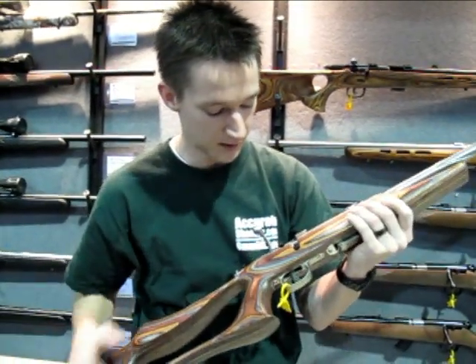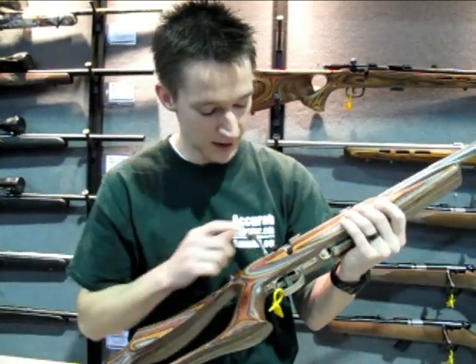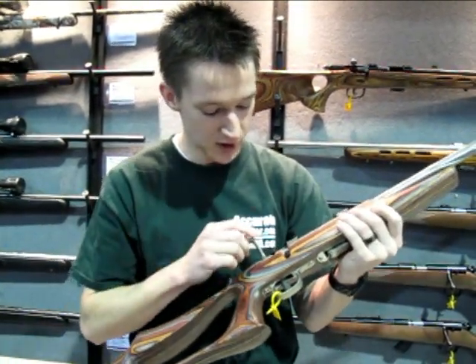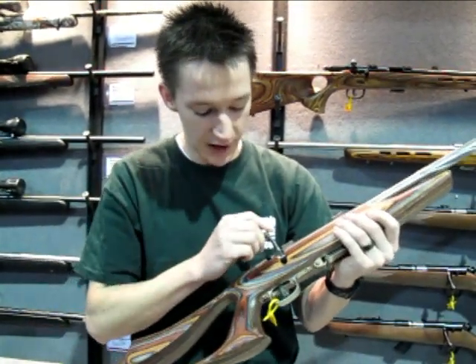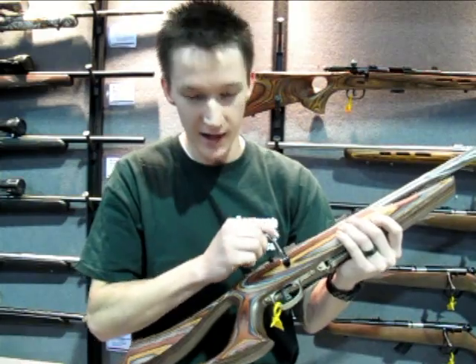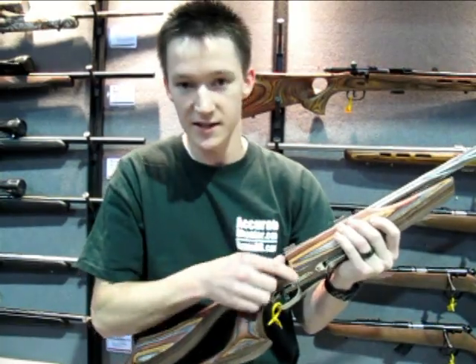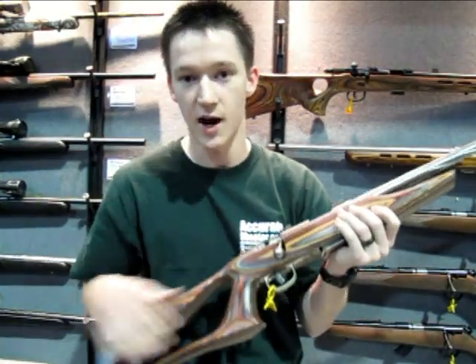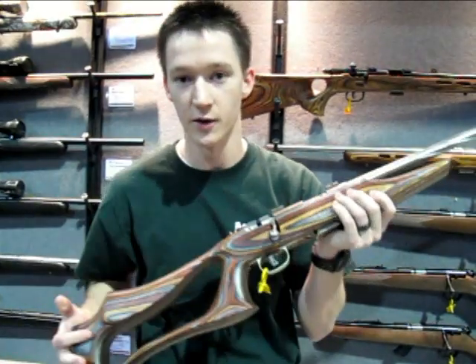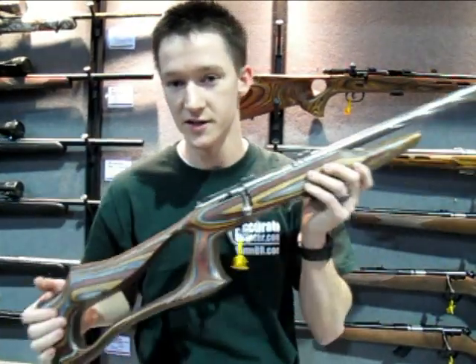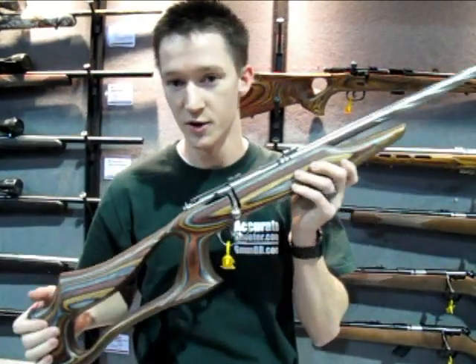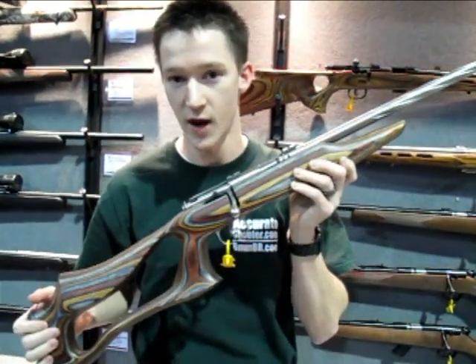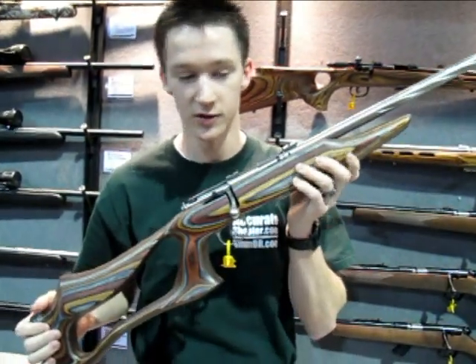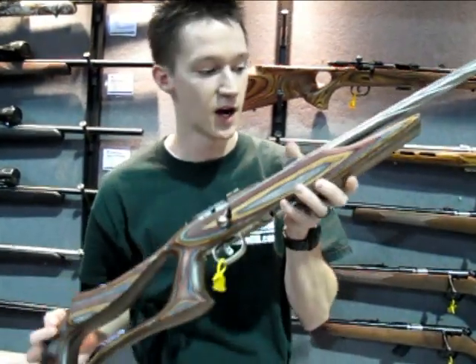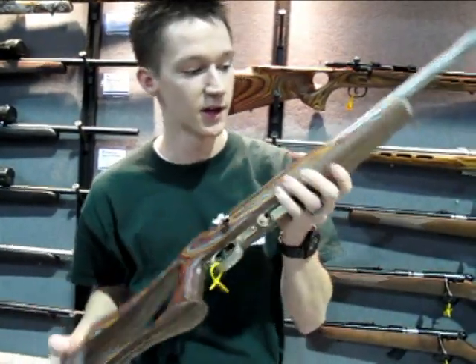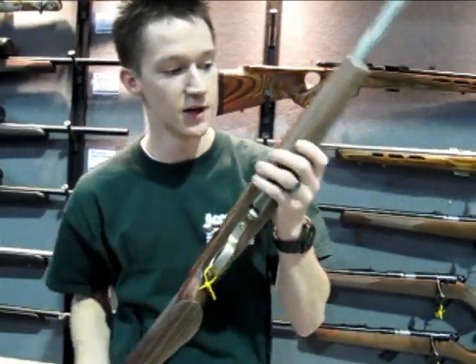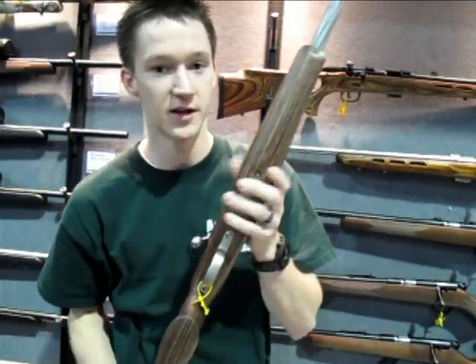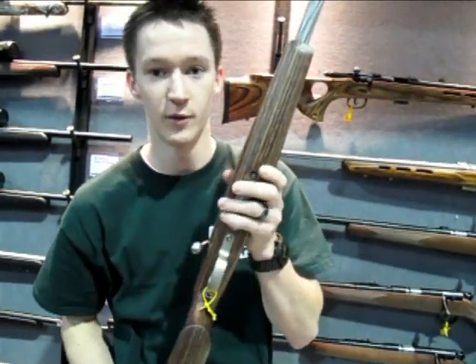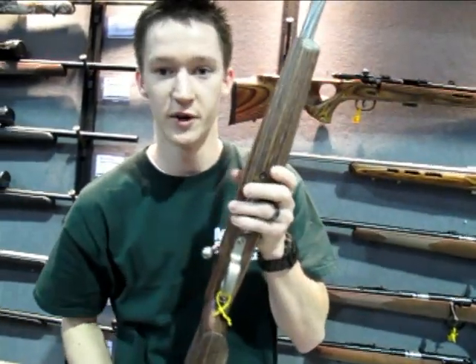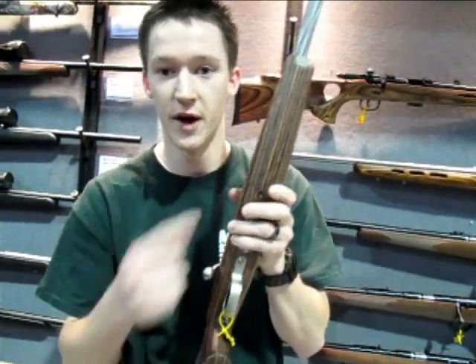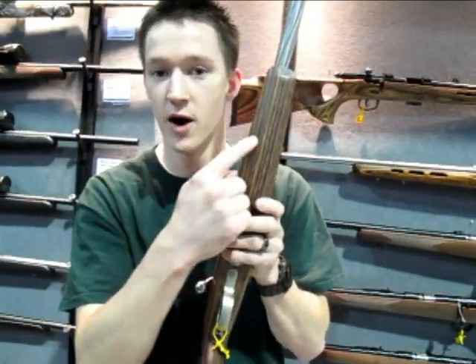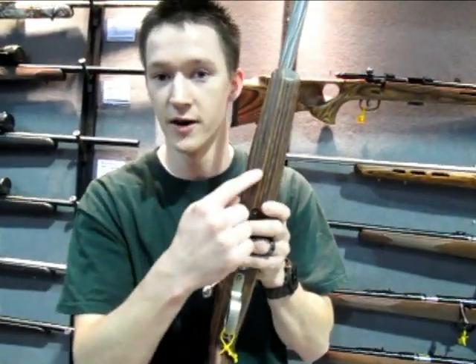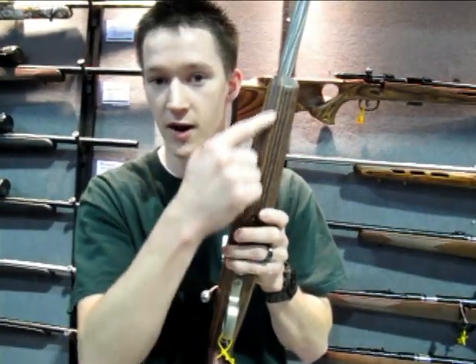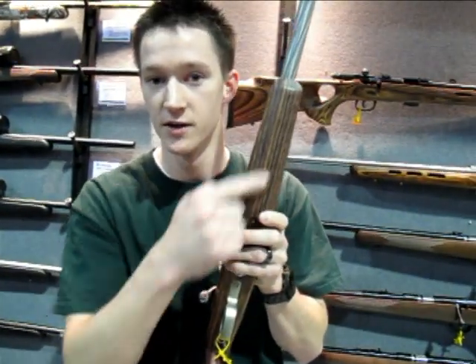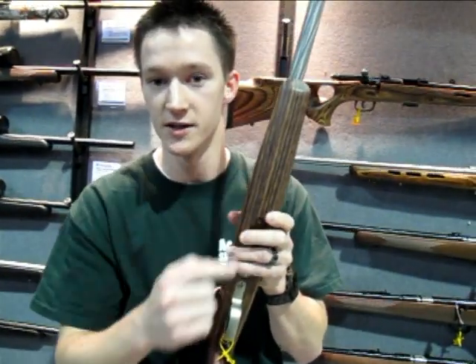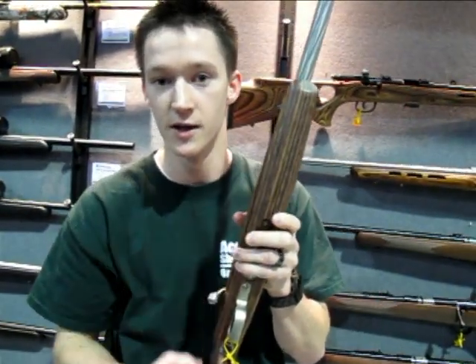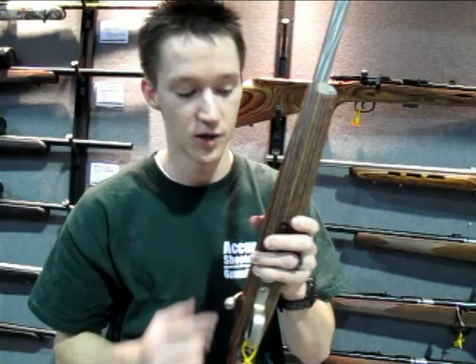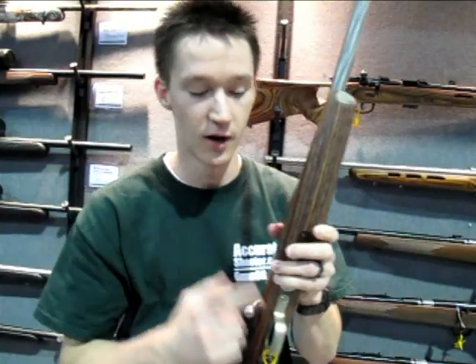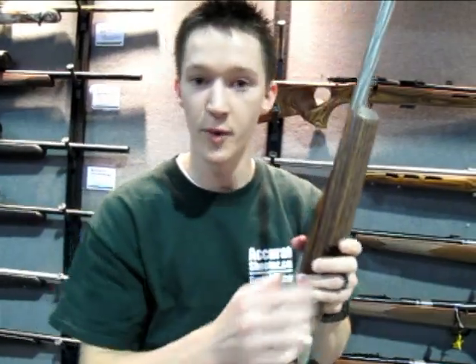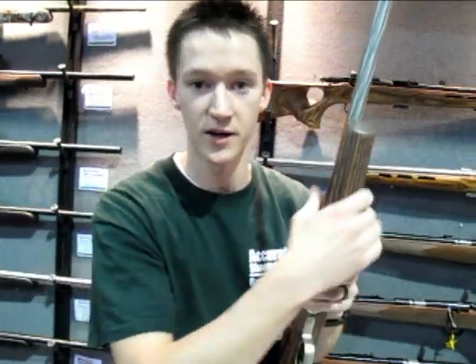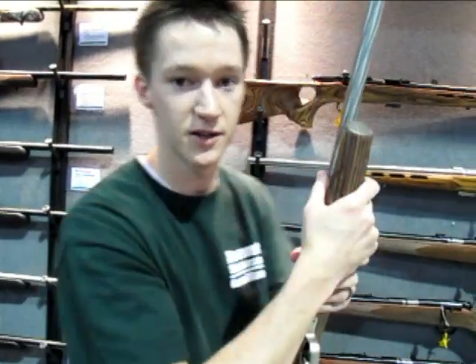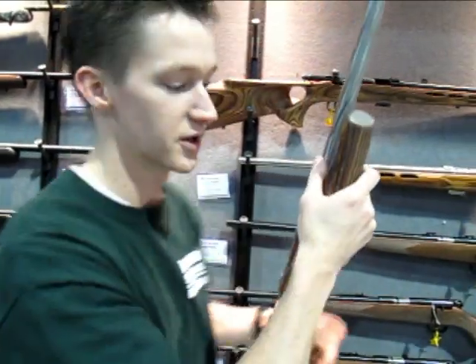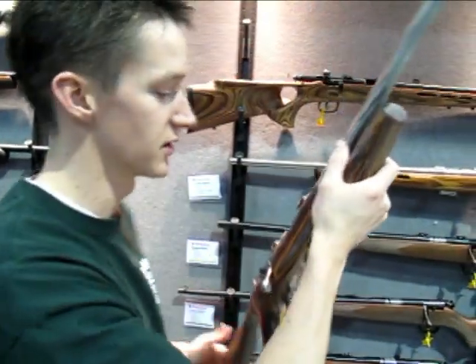But you don't have to get this stock. This isn't the most practical stock — you can't really put a bipod on it, you see. So there are other packages; let me show you those.